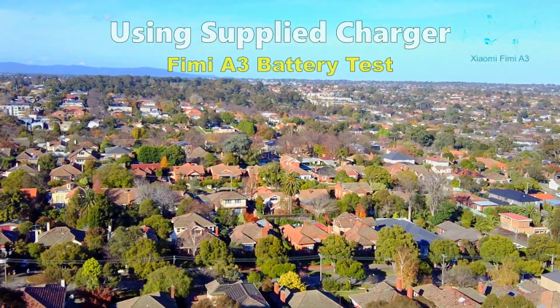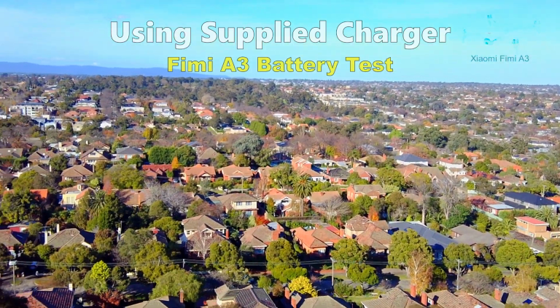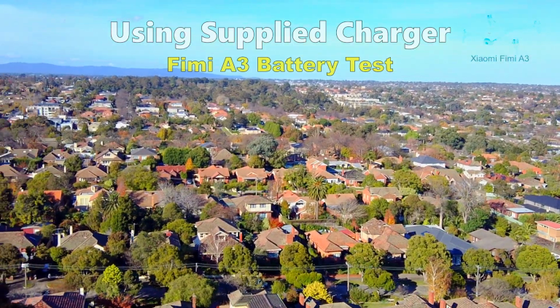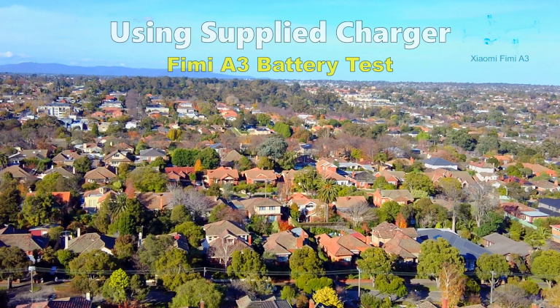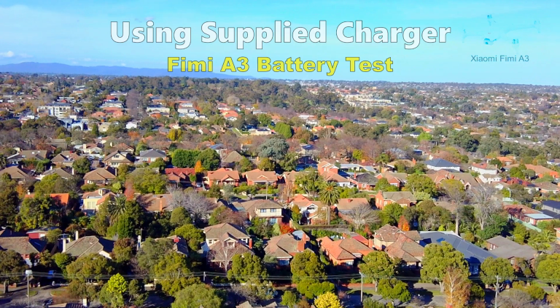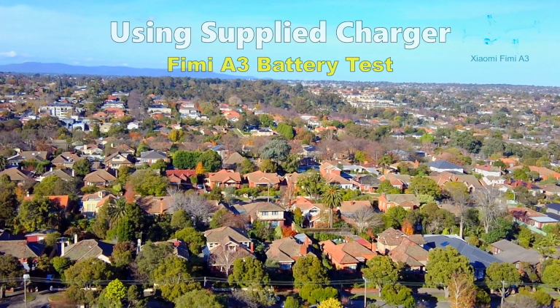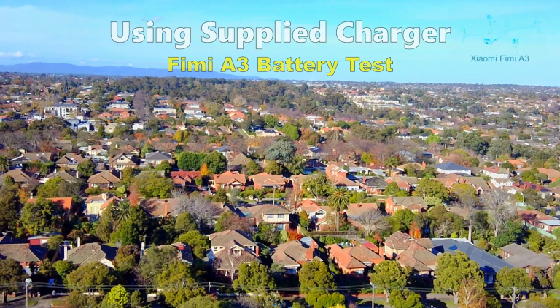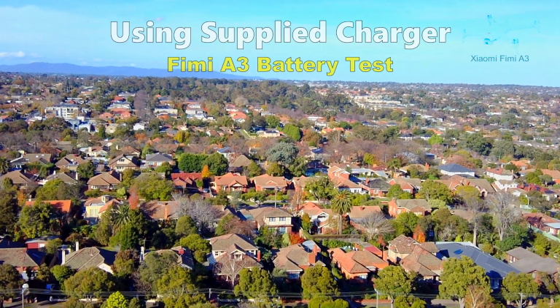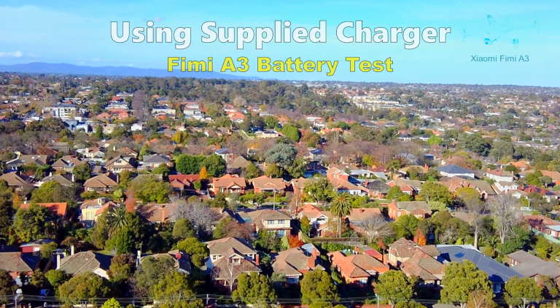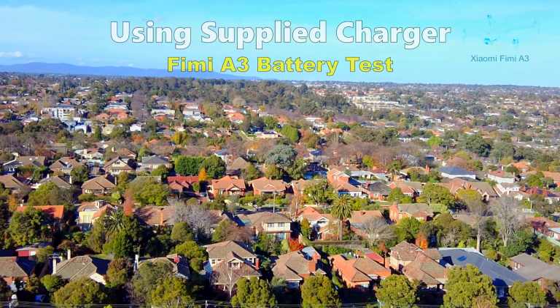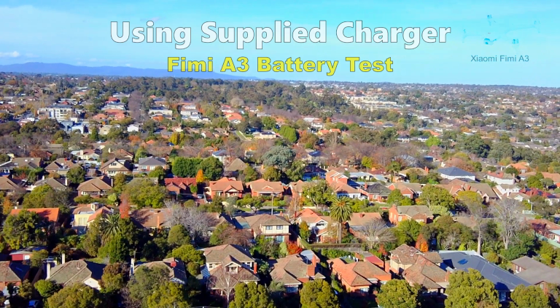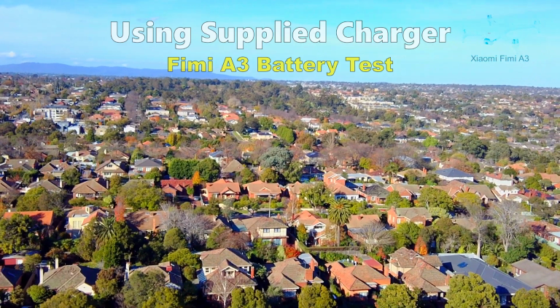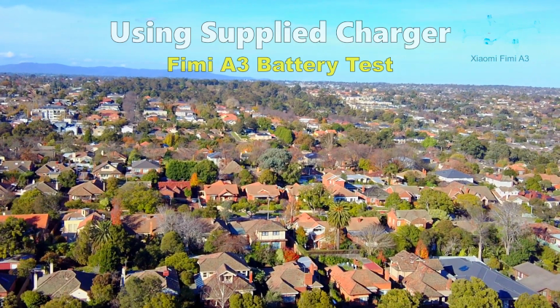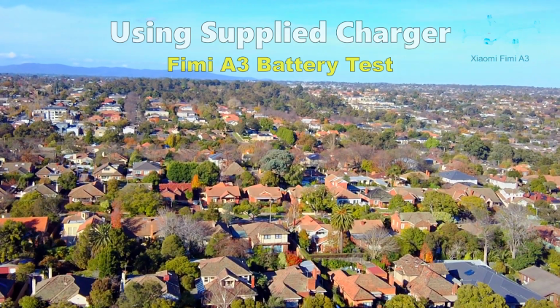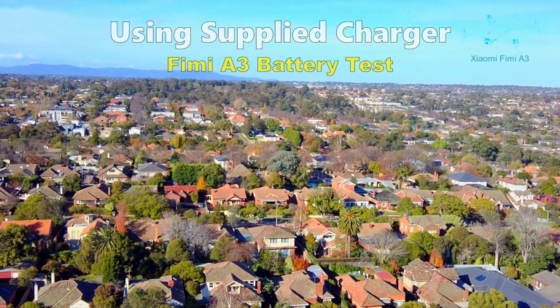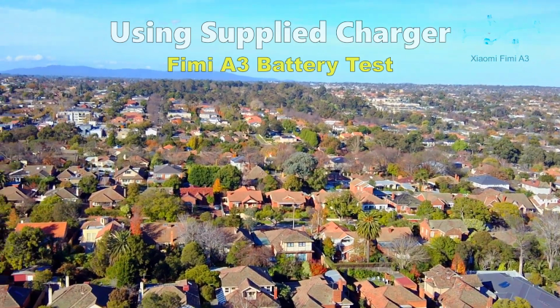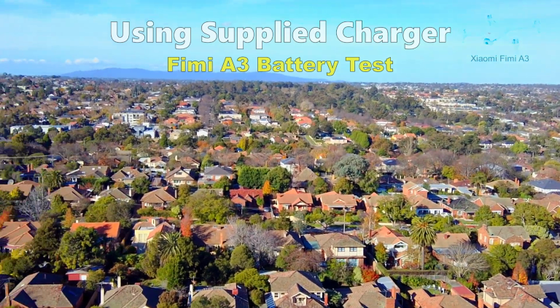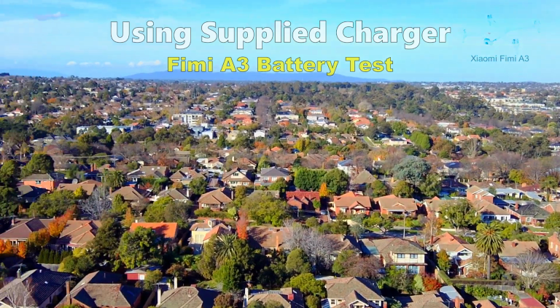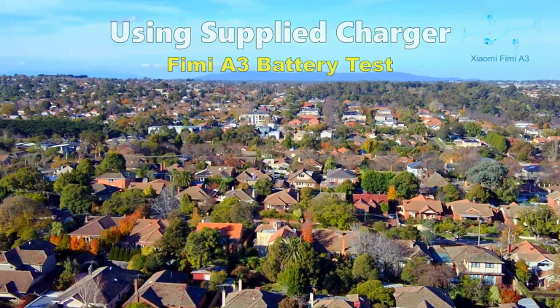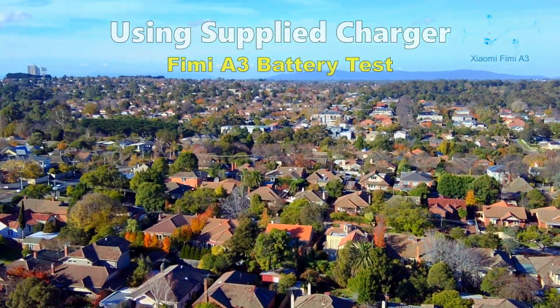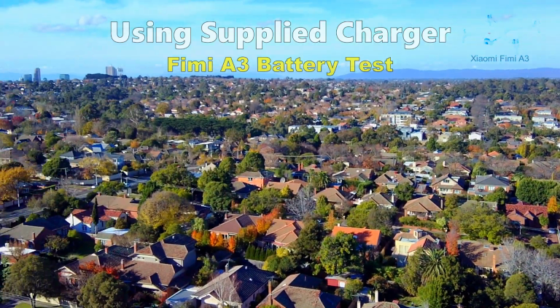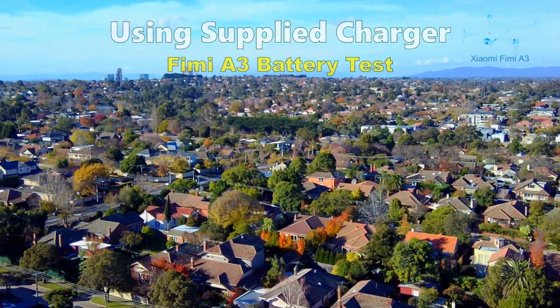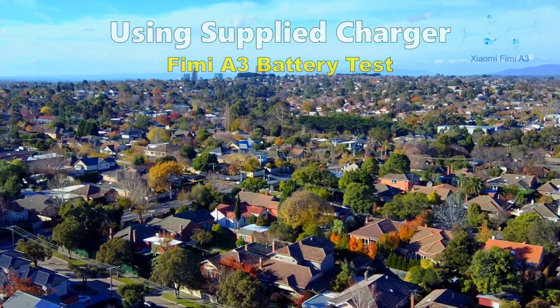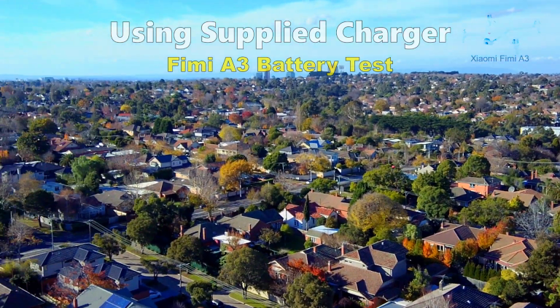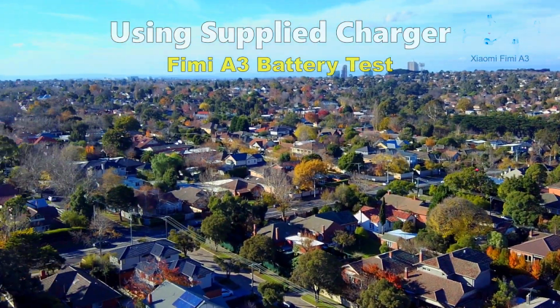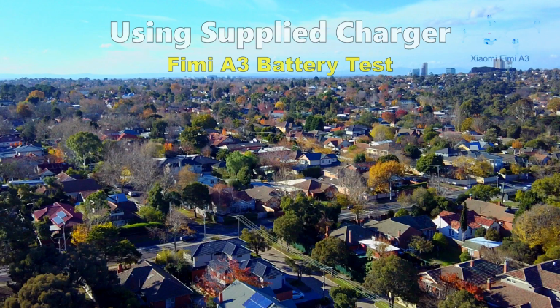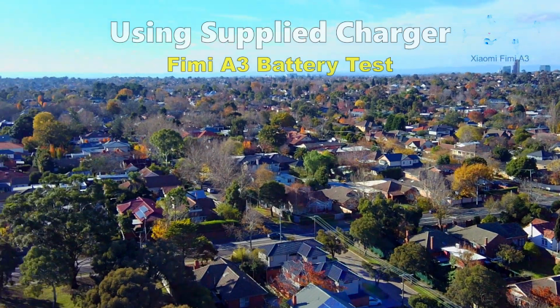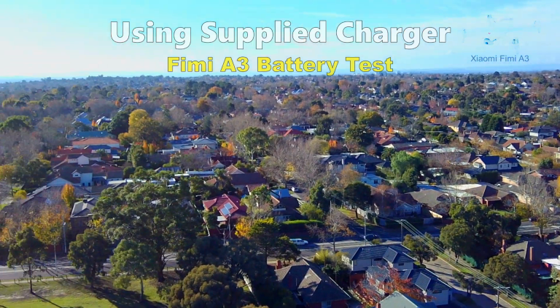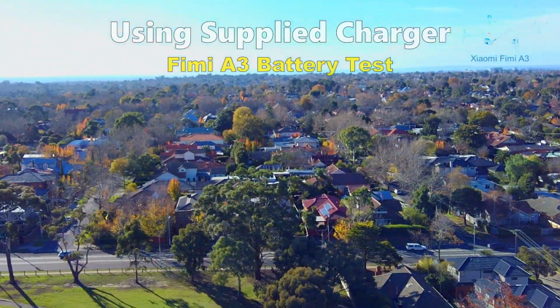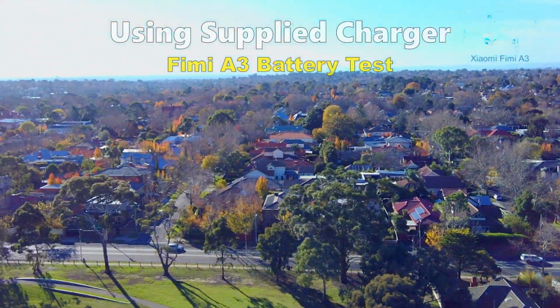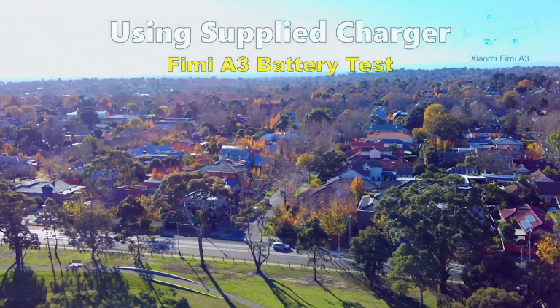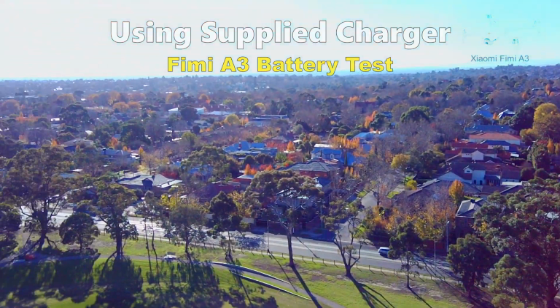I am flying the drone a bit higher and you can see some of the video is shaking. You can also see the propeller shadows when I fly towards the sun.